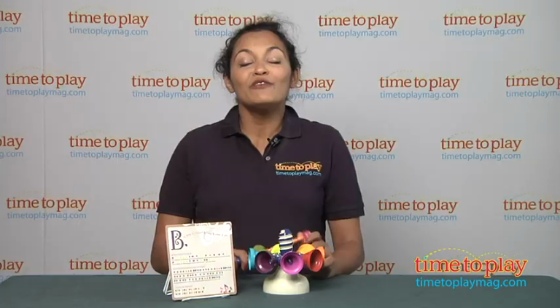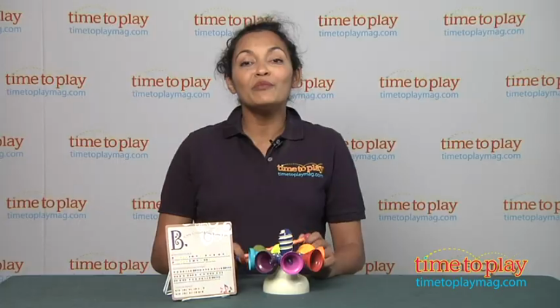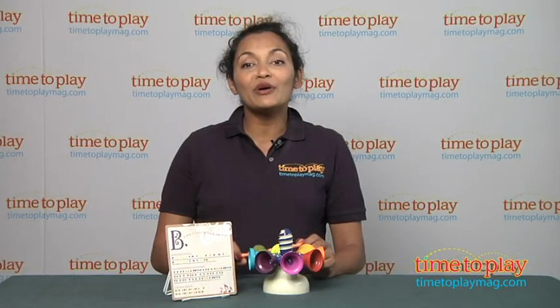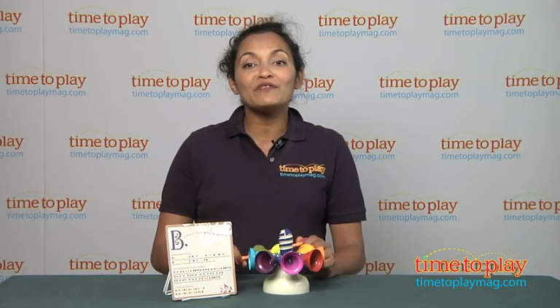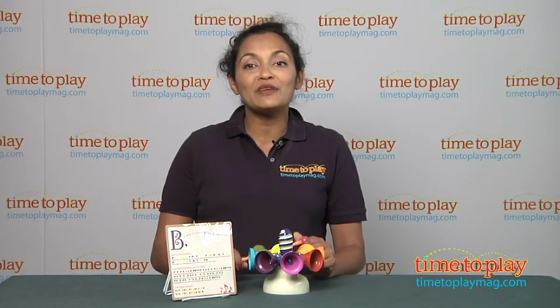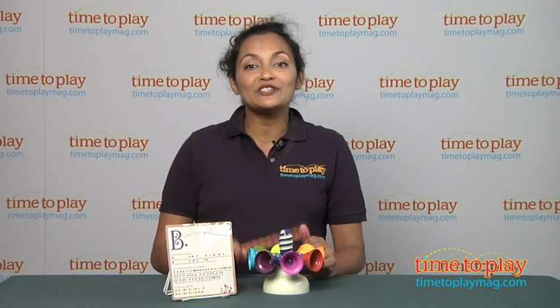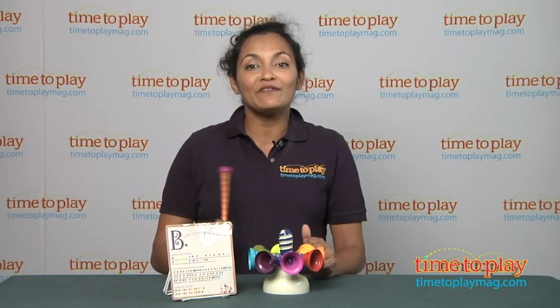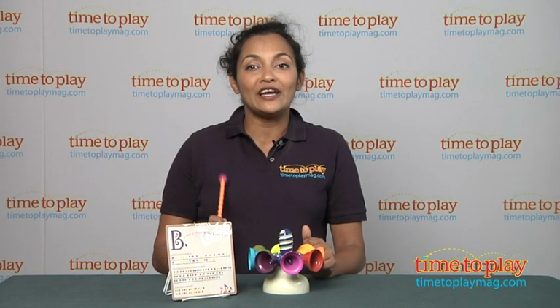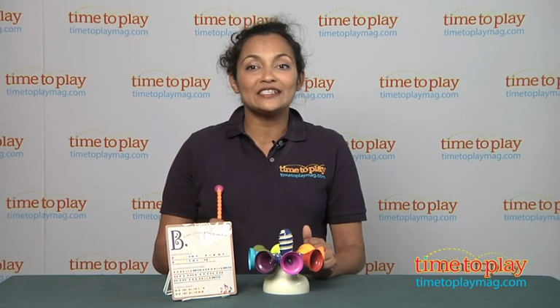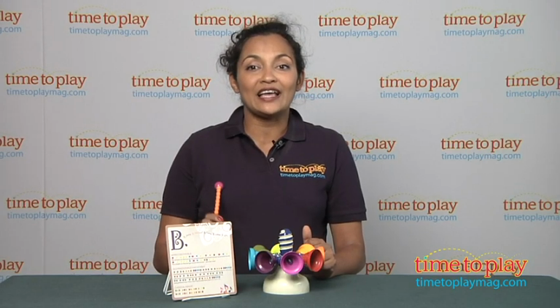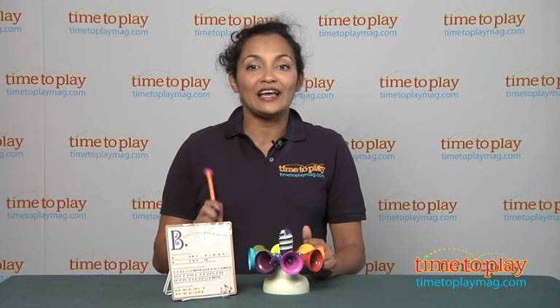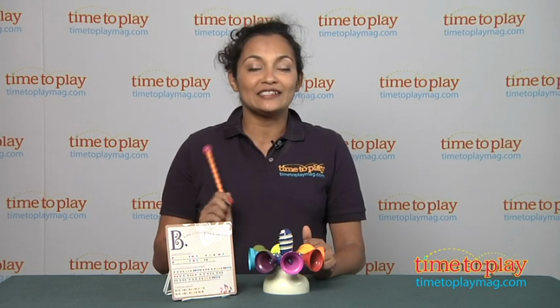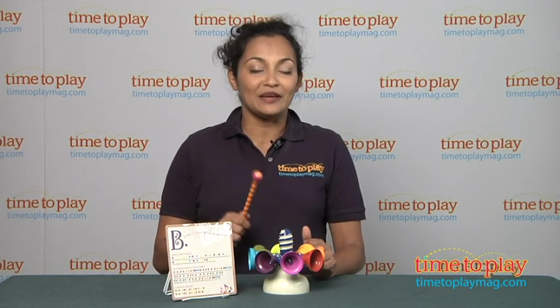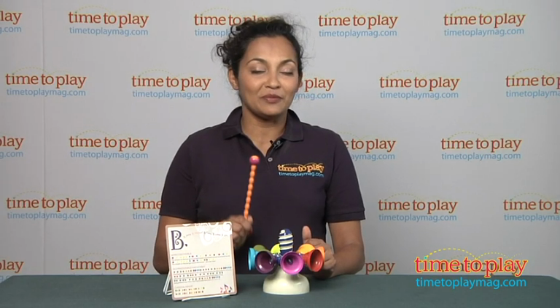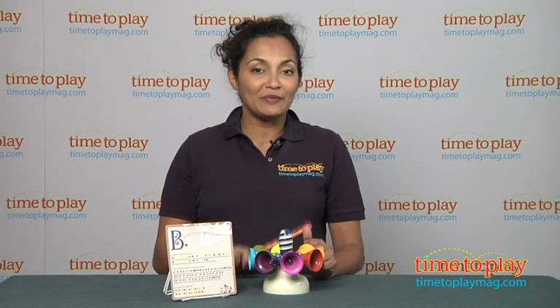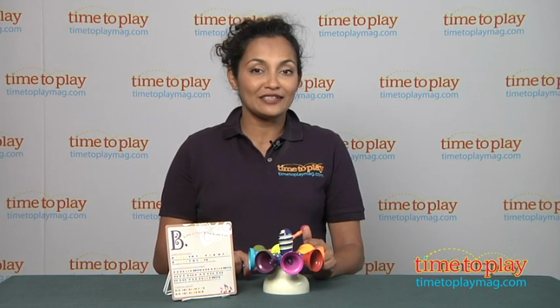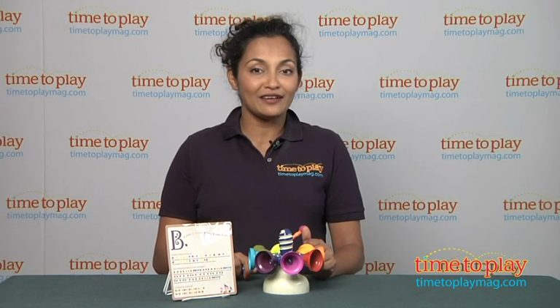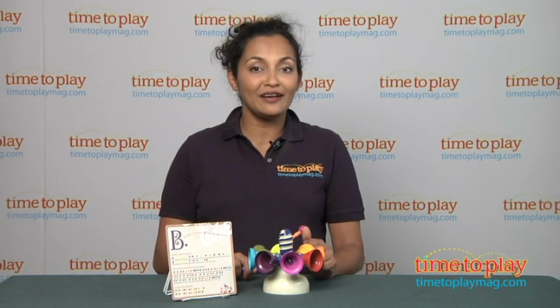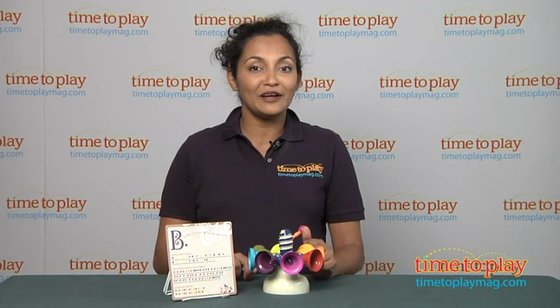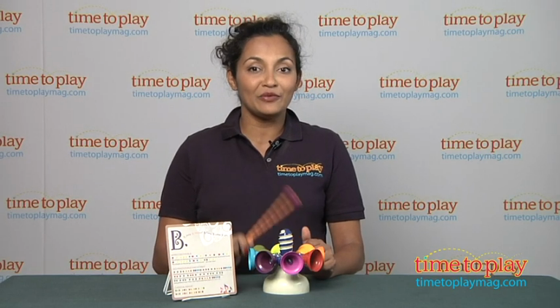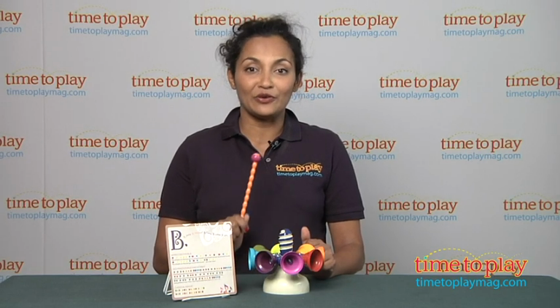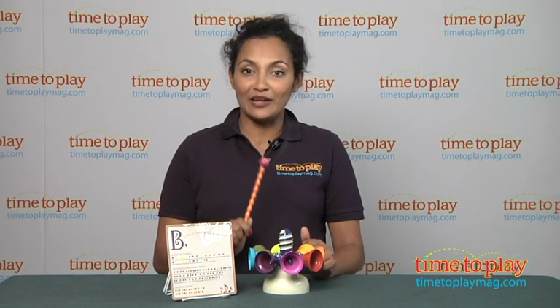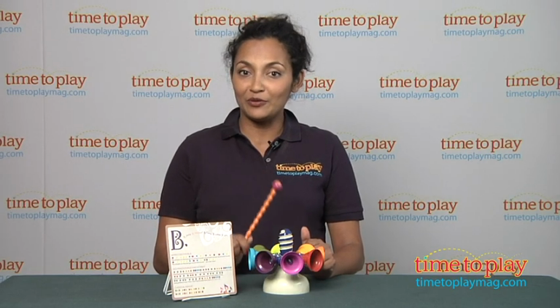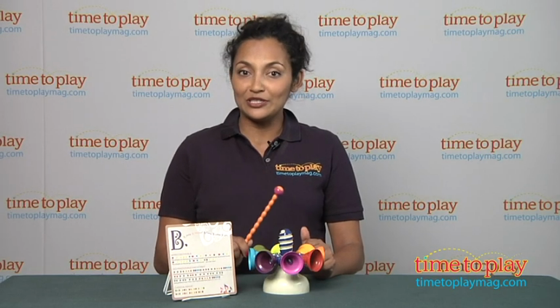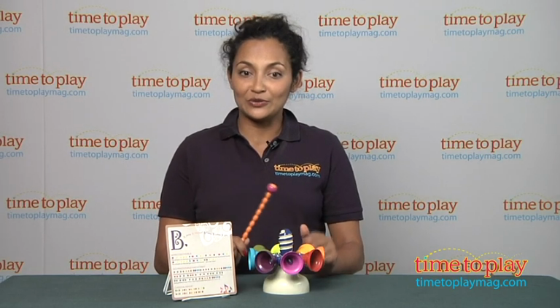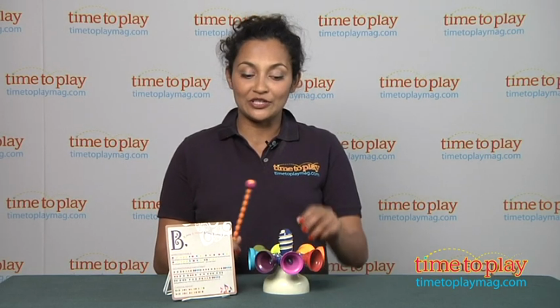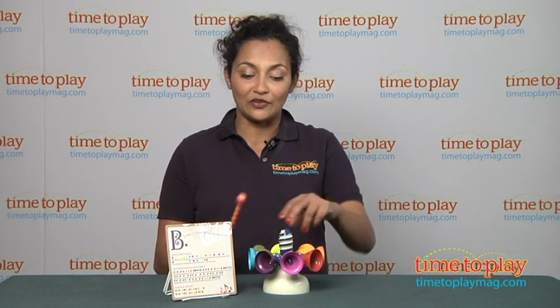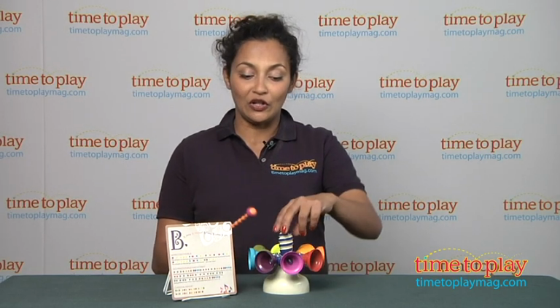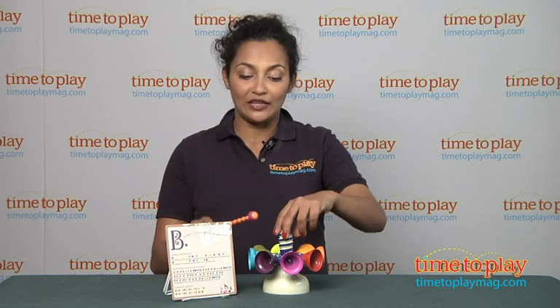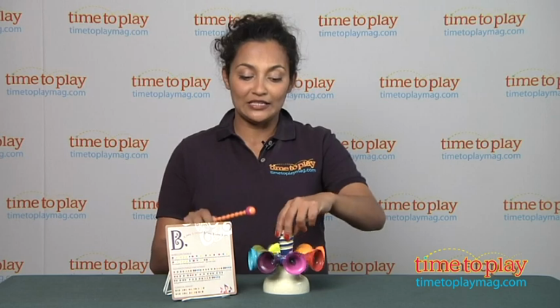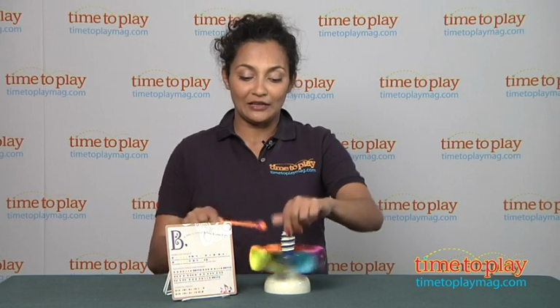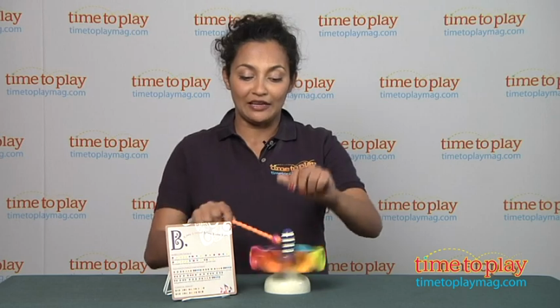For more information, find us at TimeToPlayMag.com, your number one source for all things play.